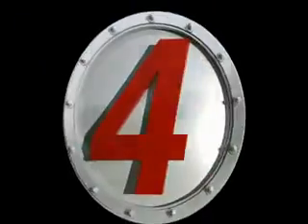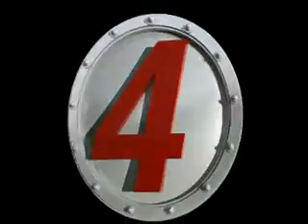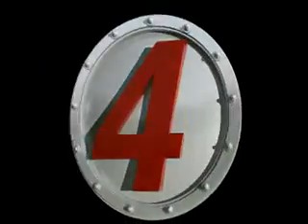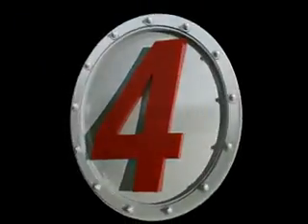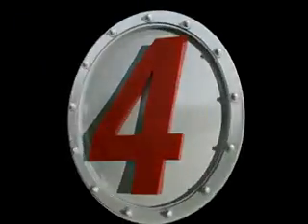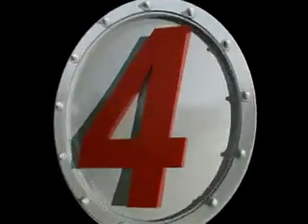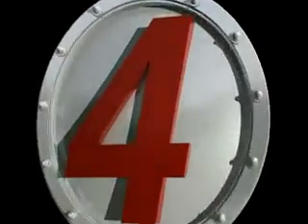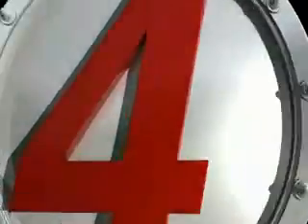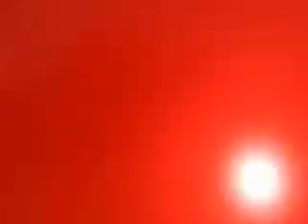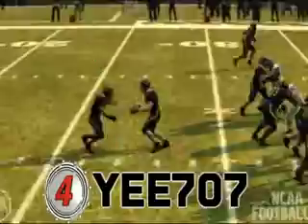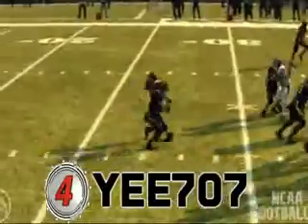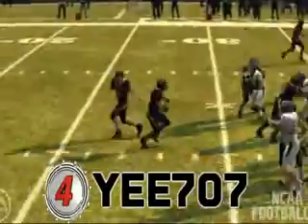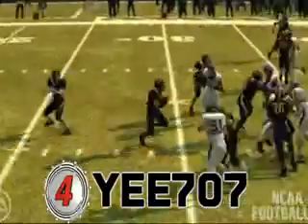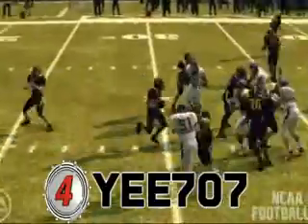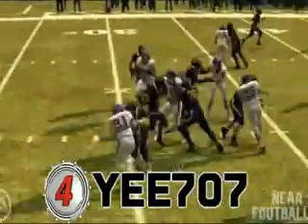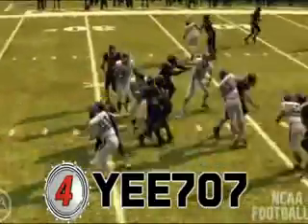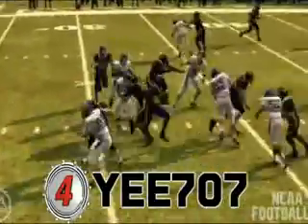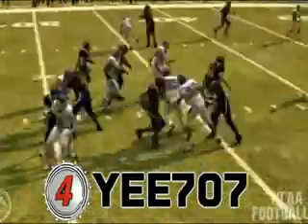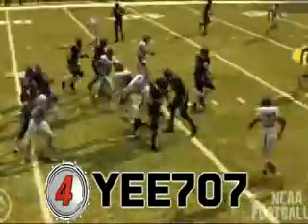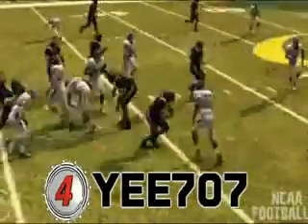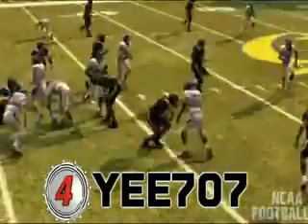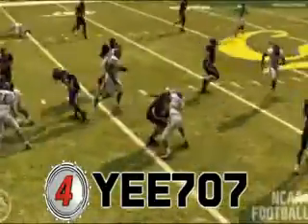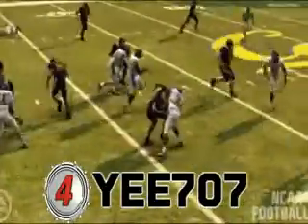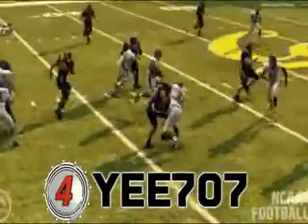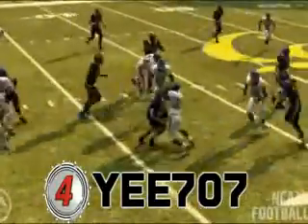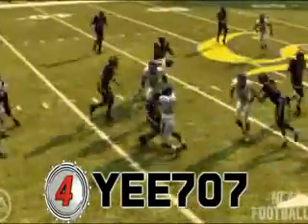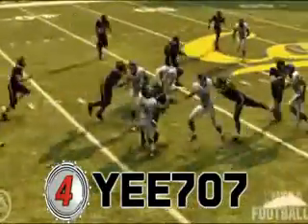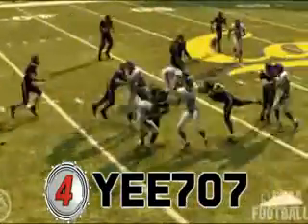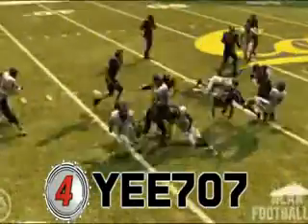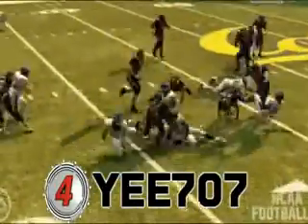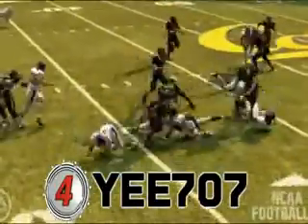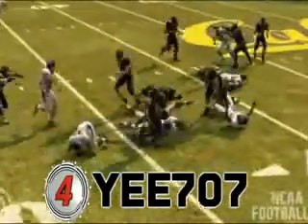Number 4. Number 4, Yee 707. Cal vs. San Jose State.